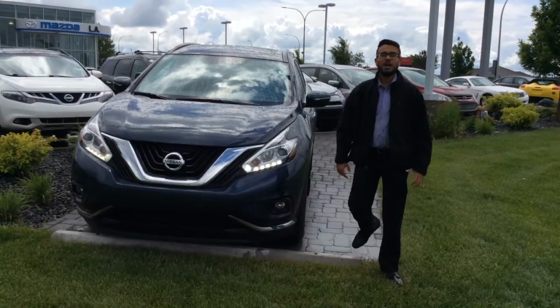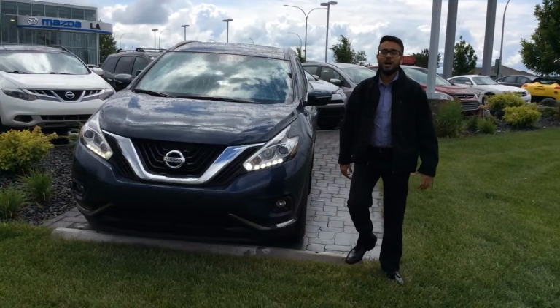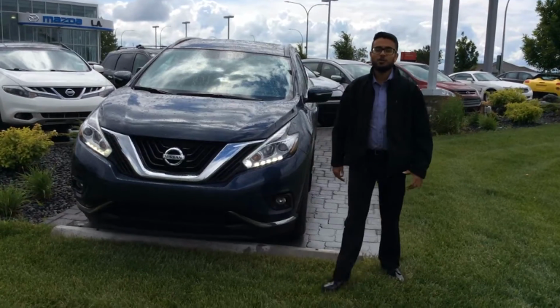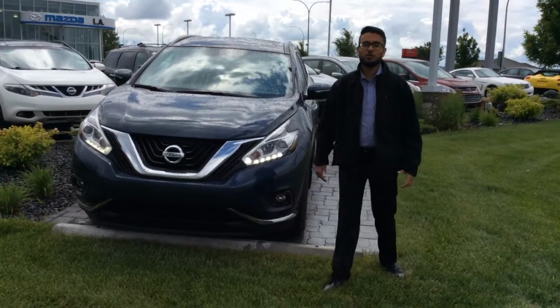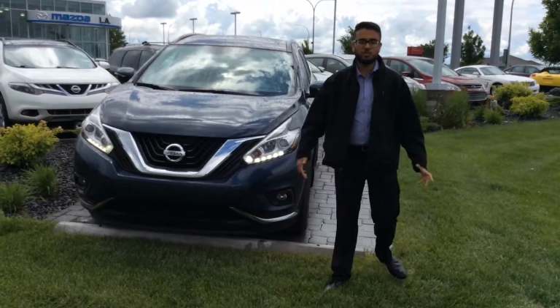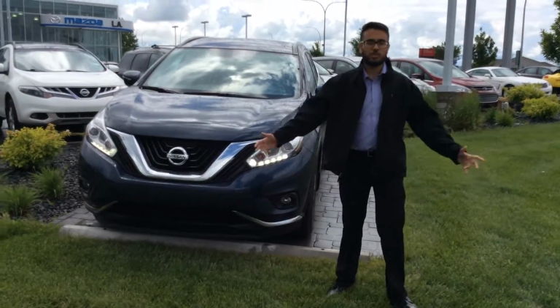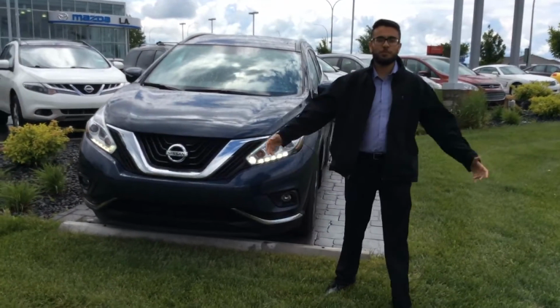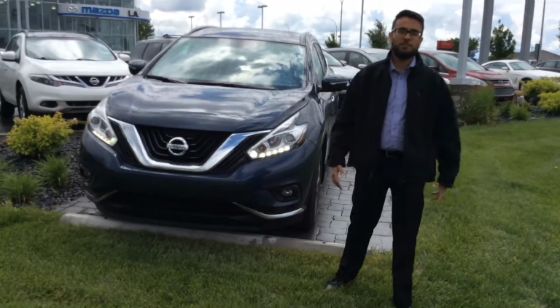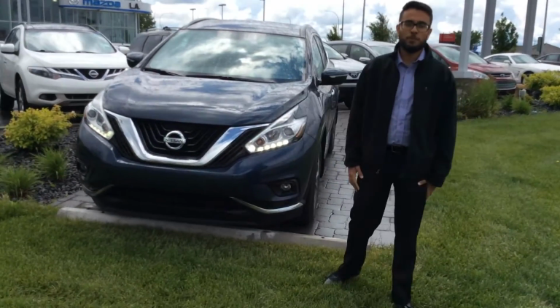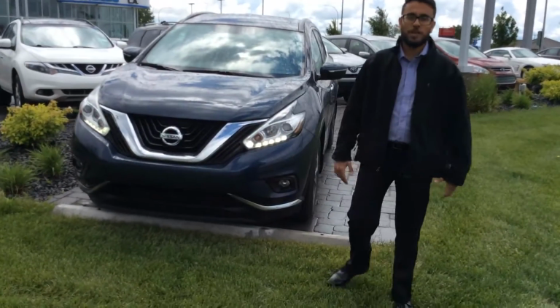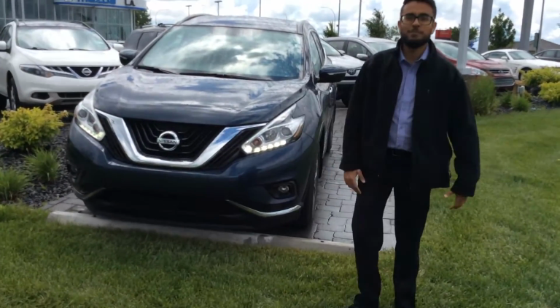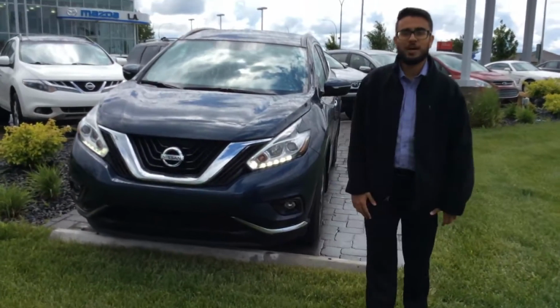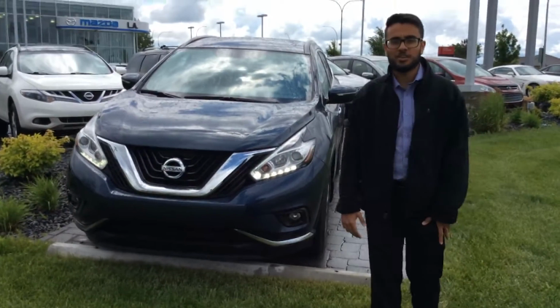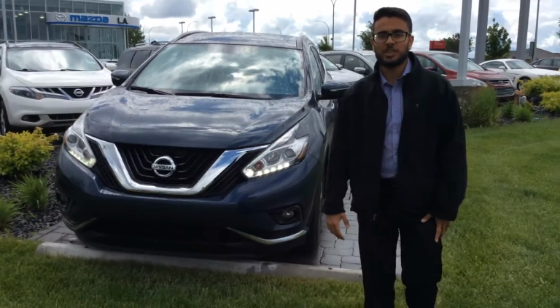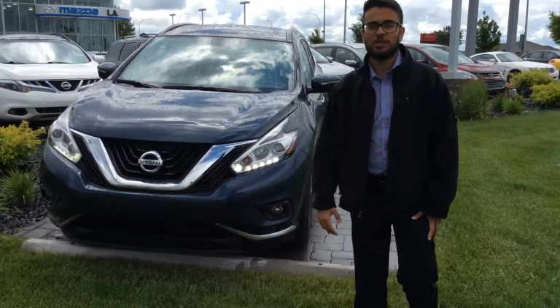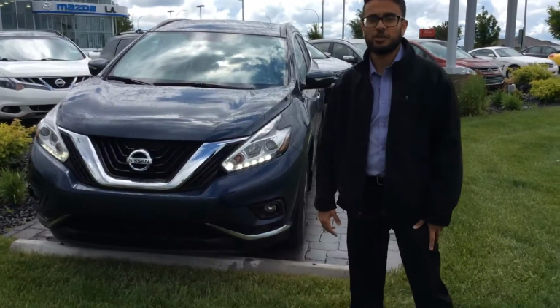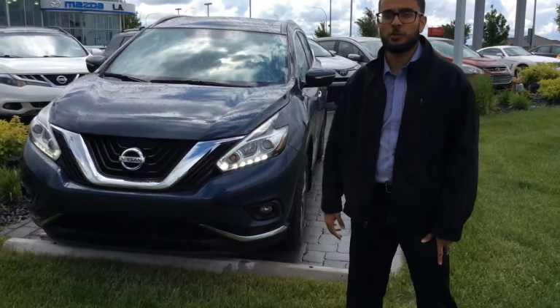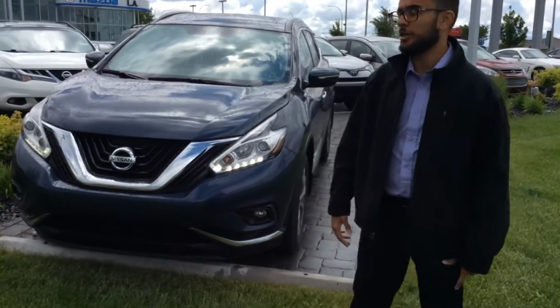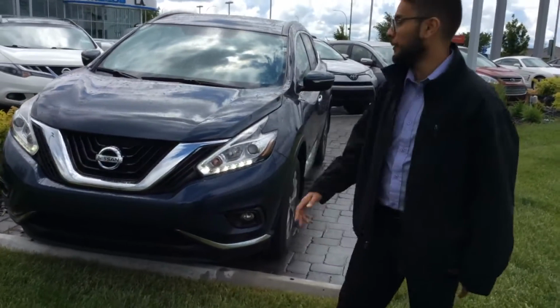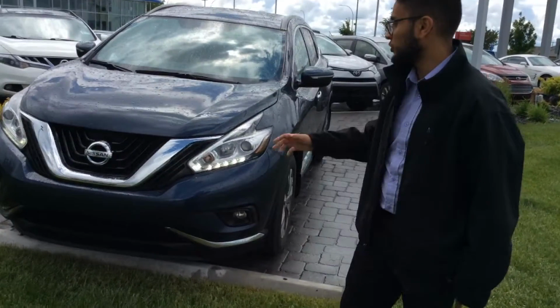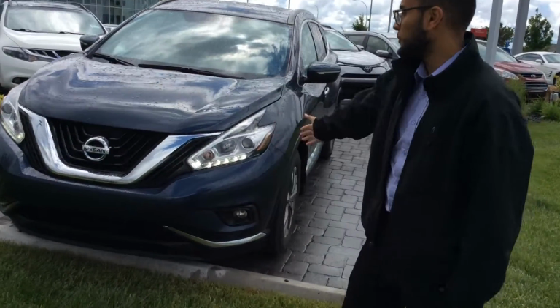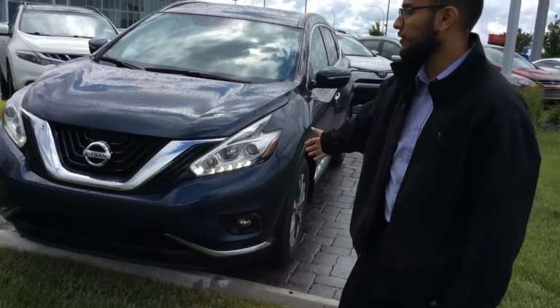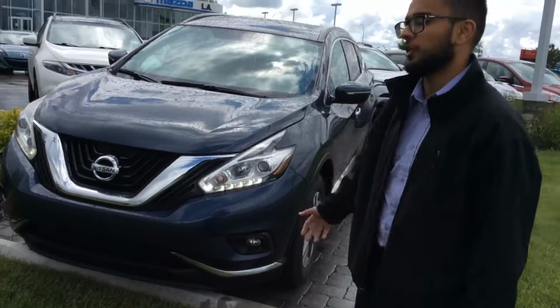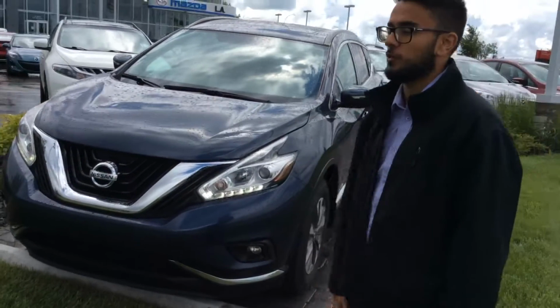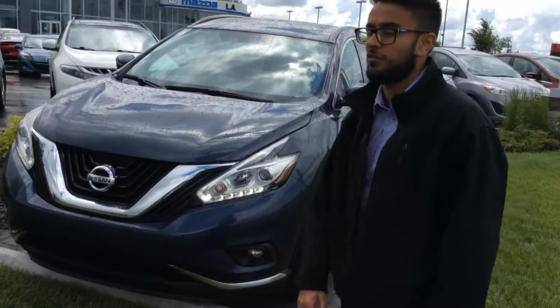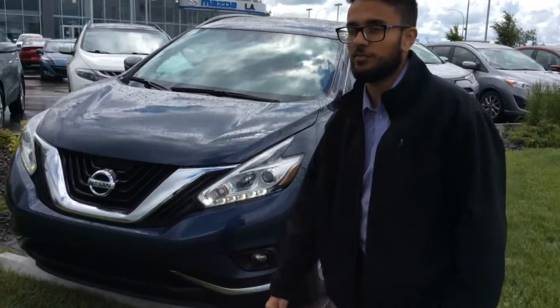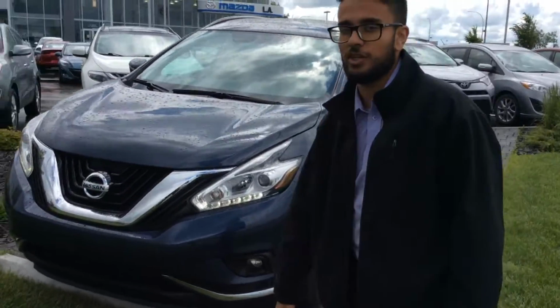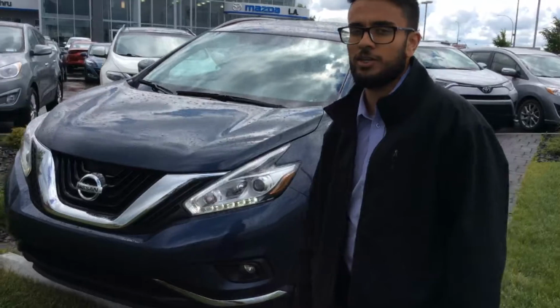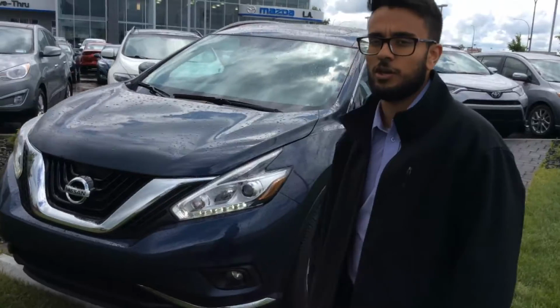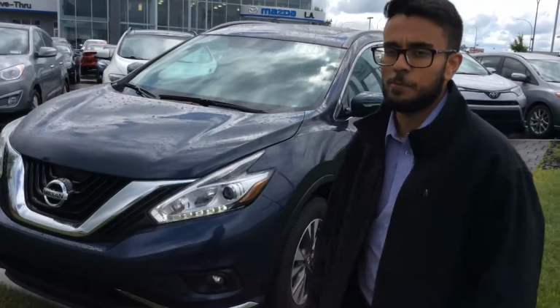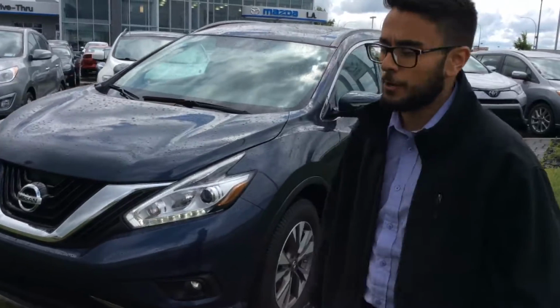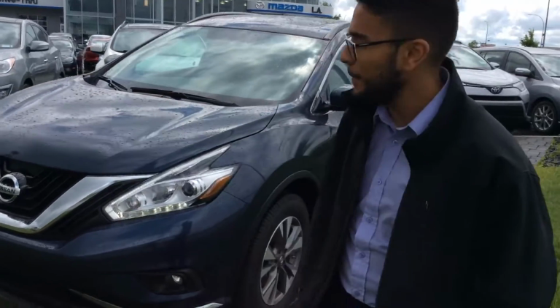Hi Rose, this is Gurpreet from LA Mazda. Thanks for inquiring about this beautiful 2015 Nissan Murano.